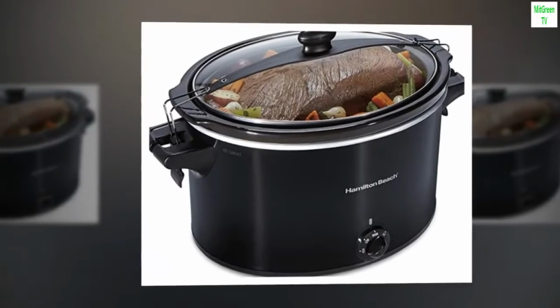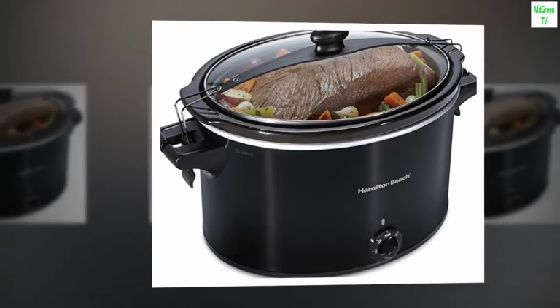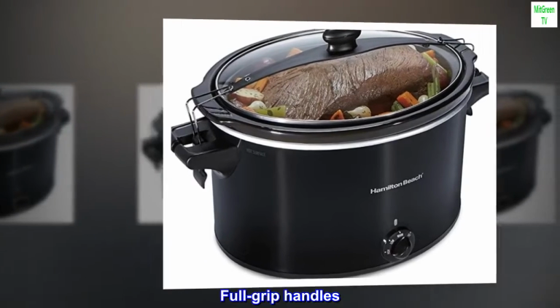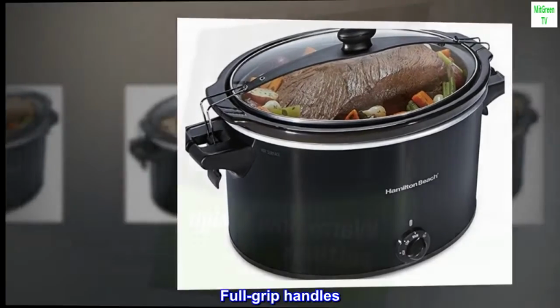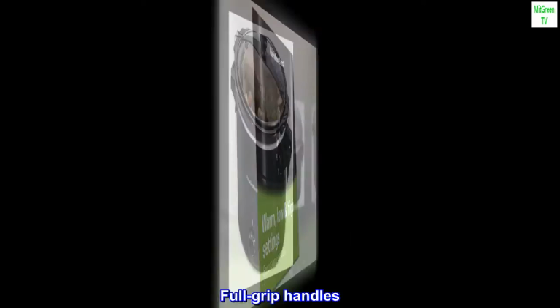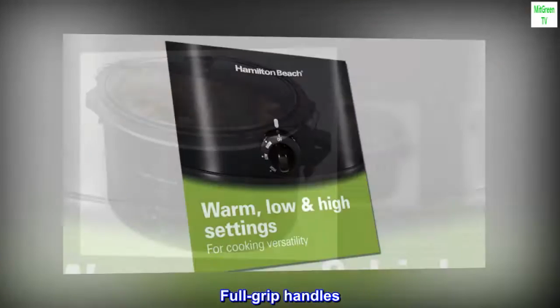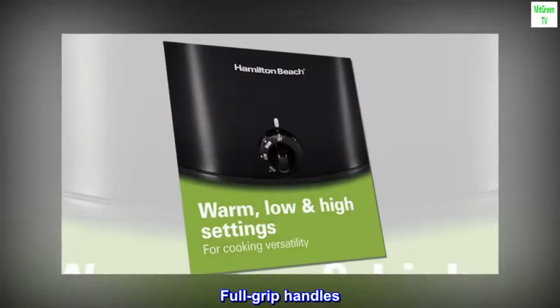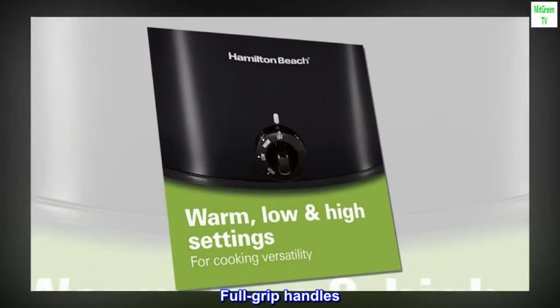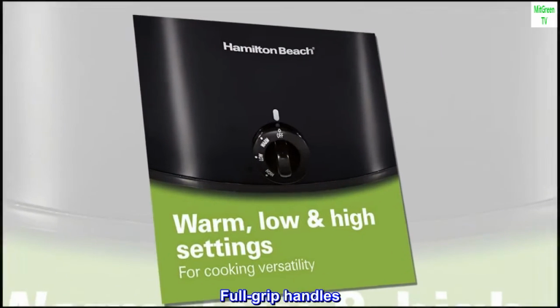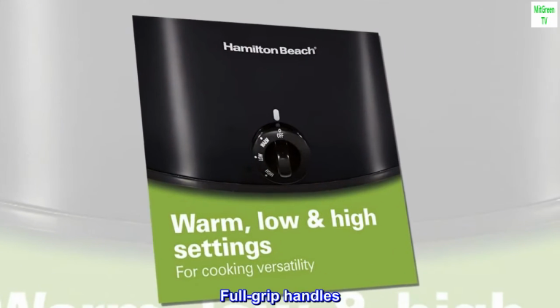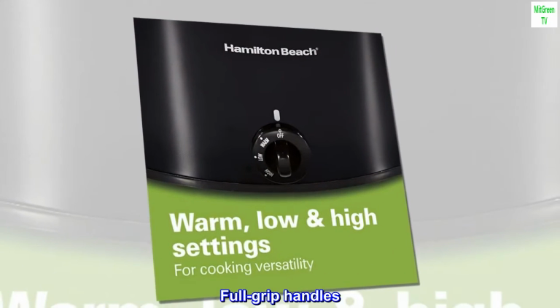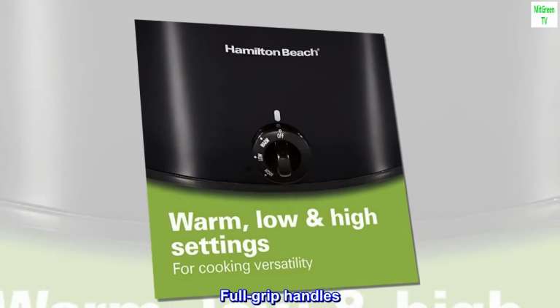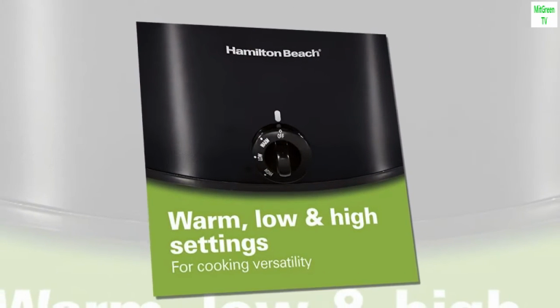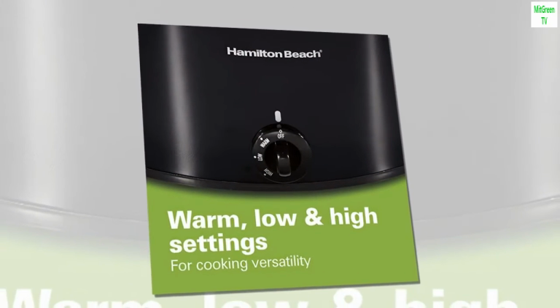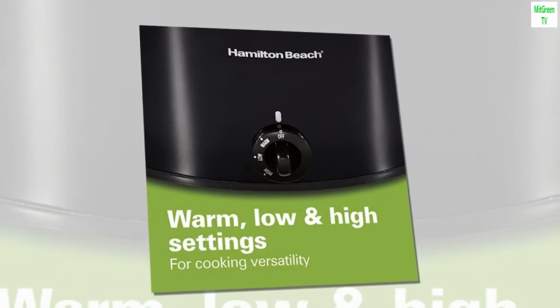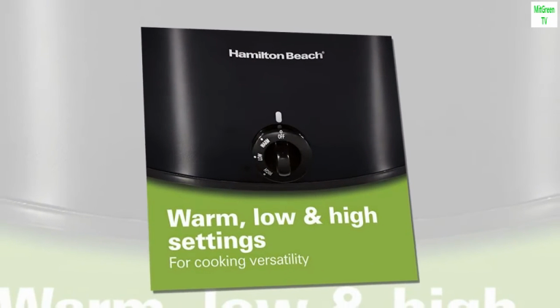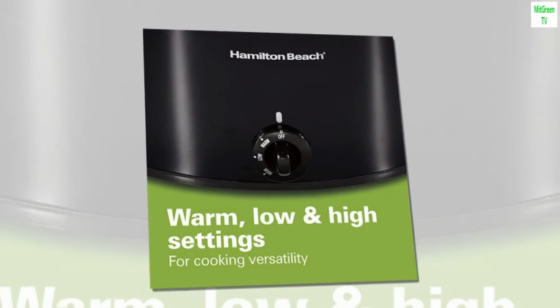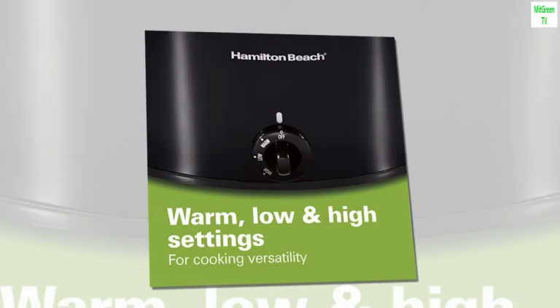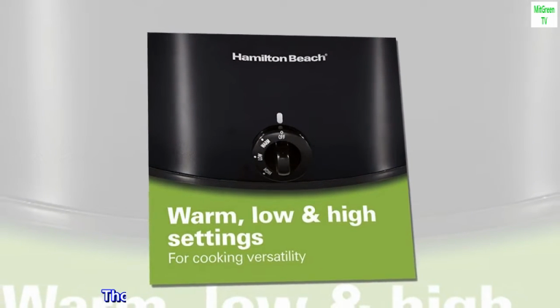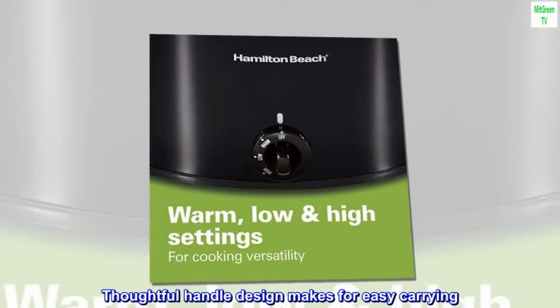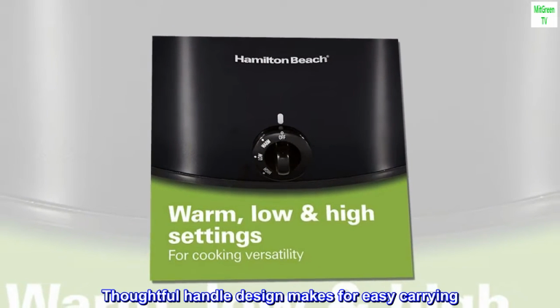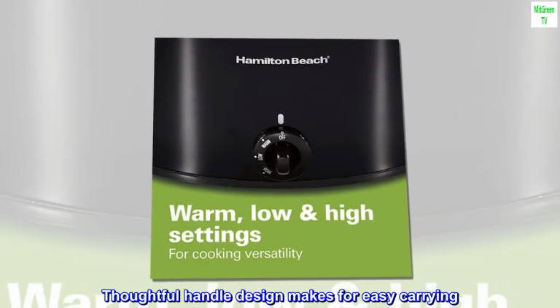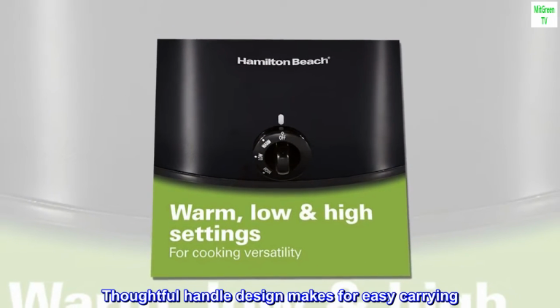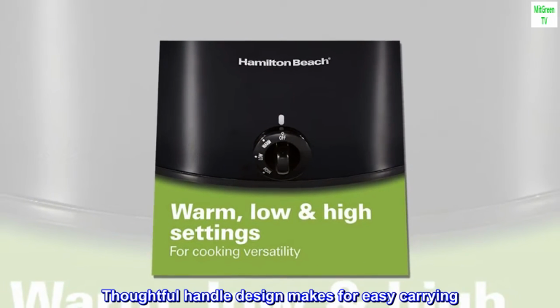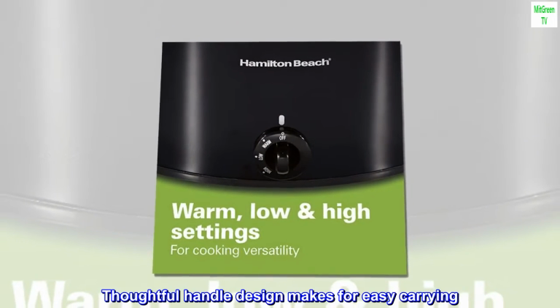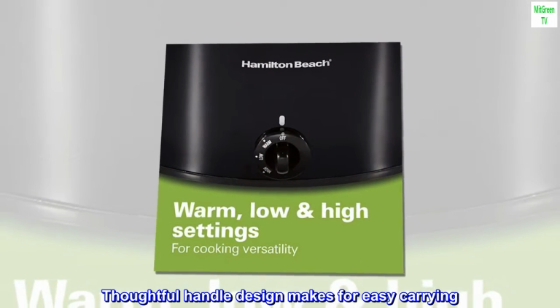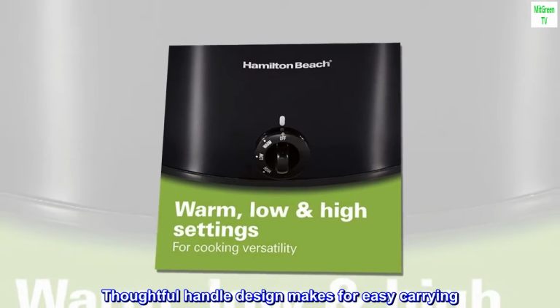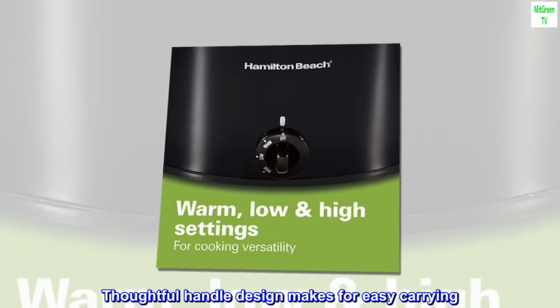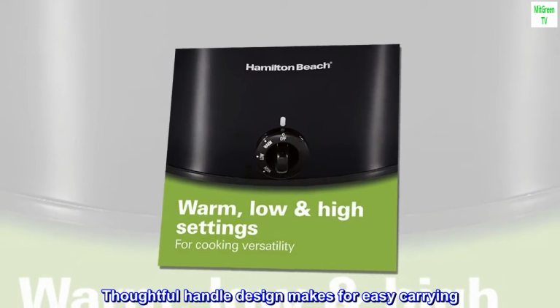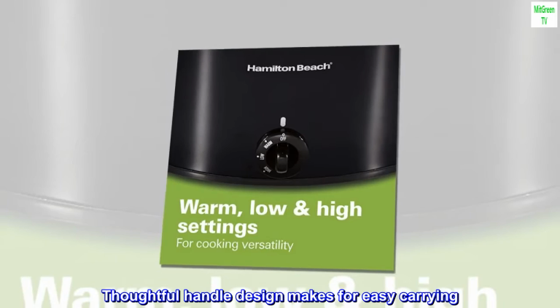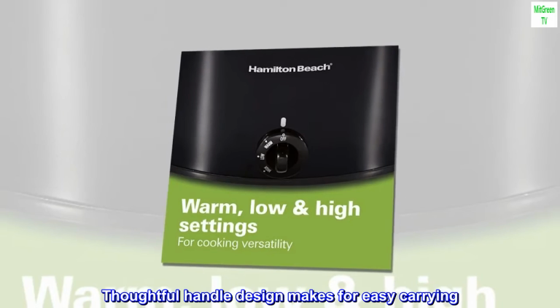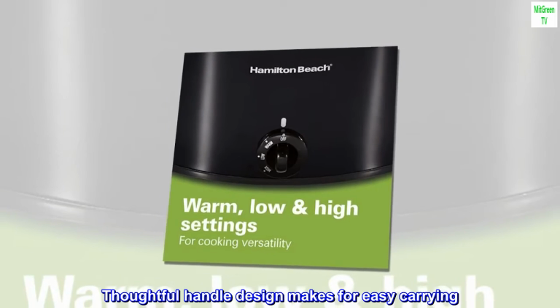Full-Grip Handles: Thoughtful handle design makes for easy carrying.